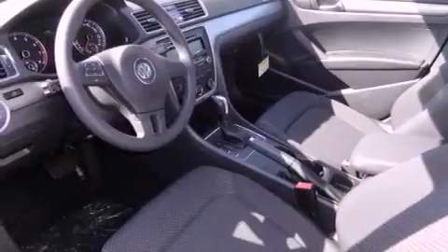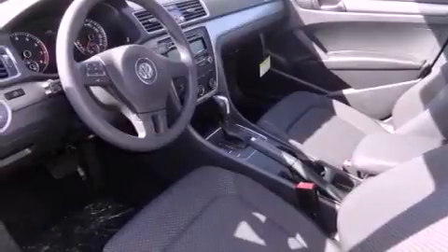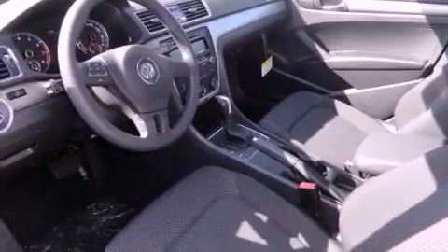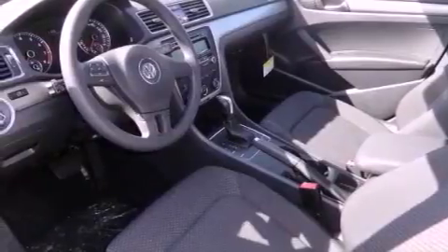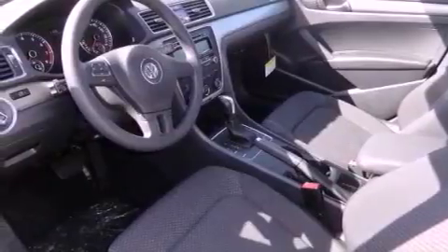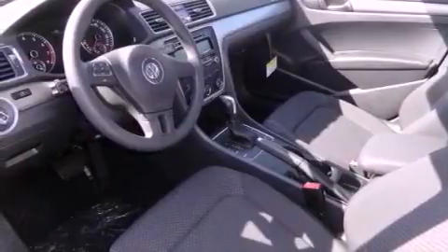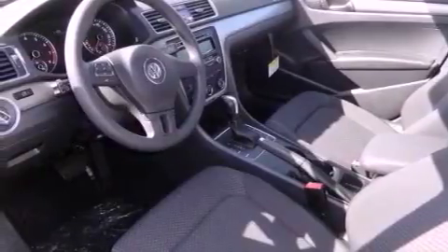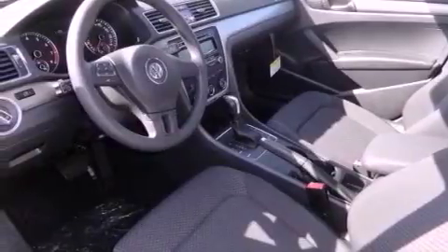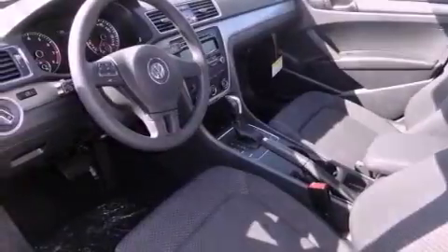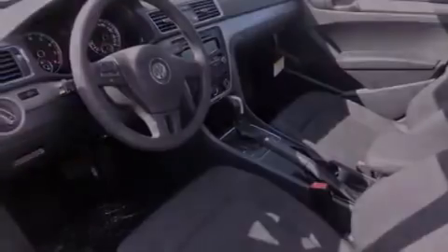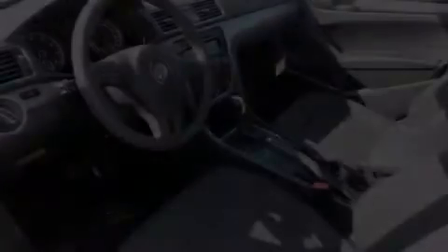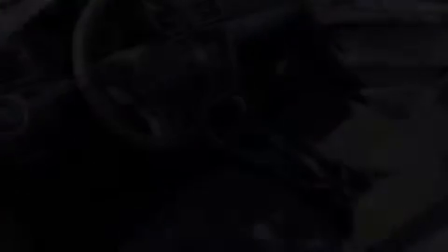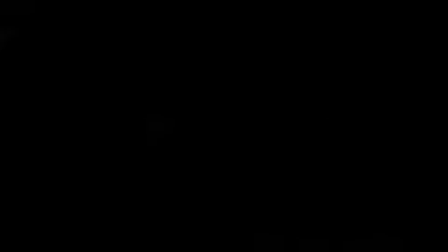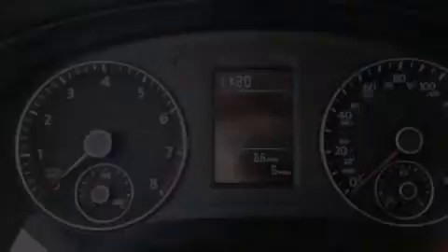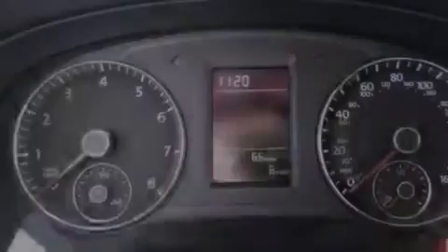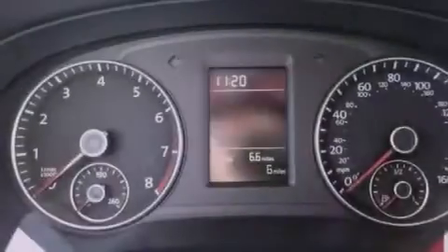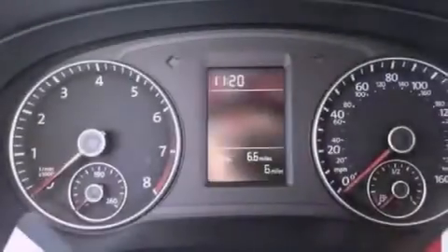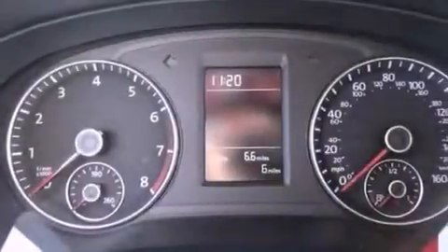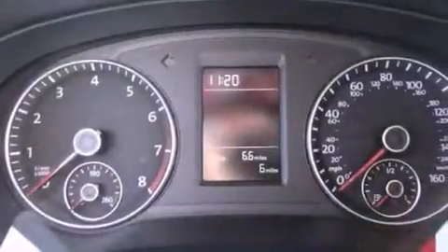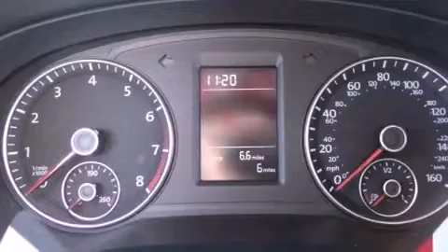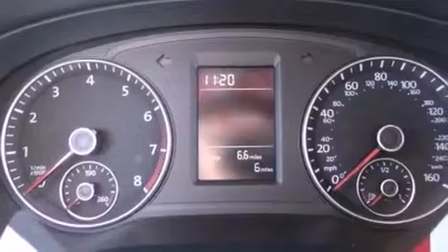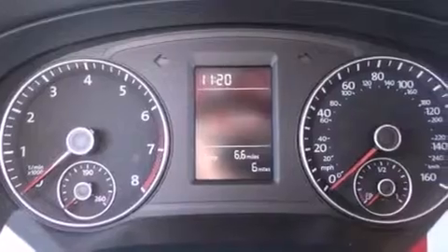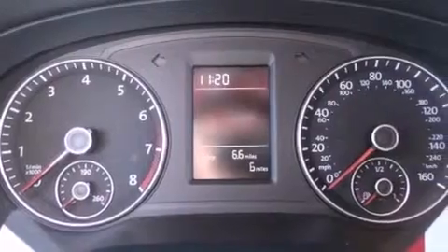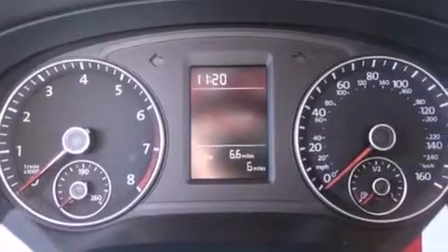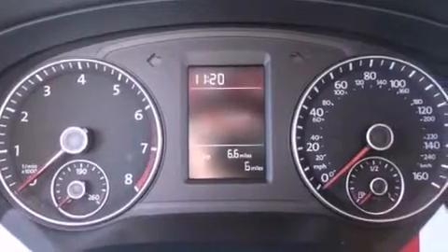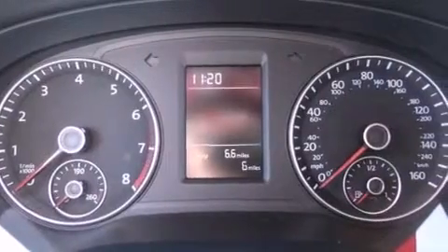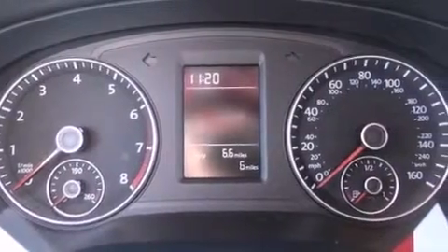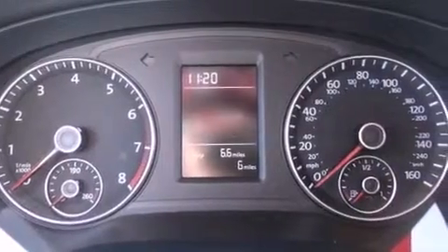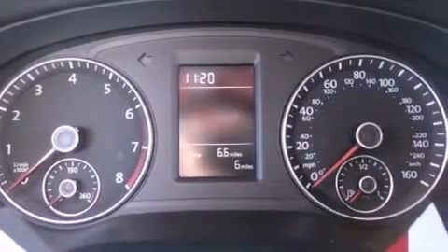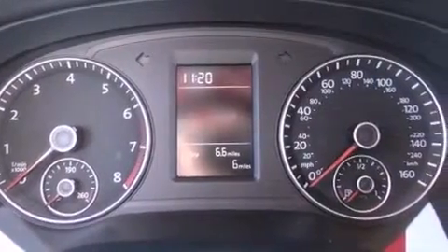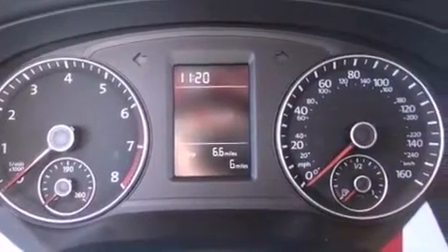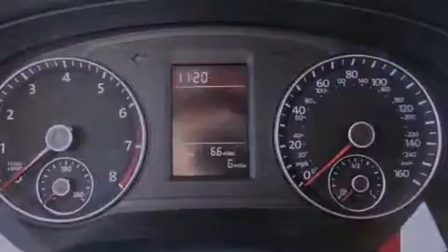Traction control, an anti-lock braking system, side impact airbags, a keyless entry system, and air conditioning.